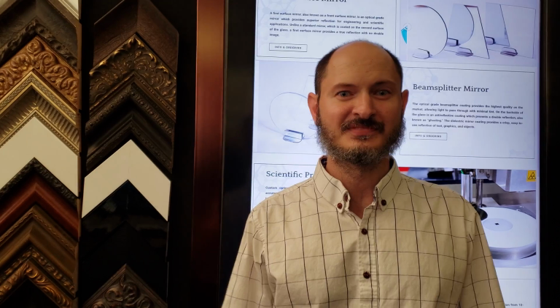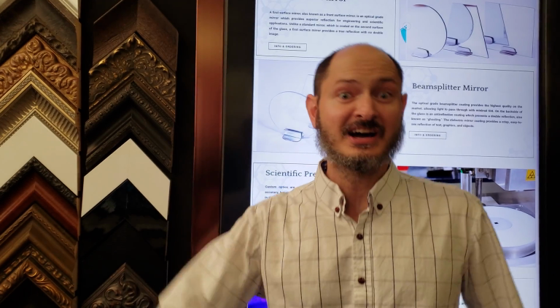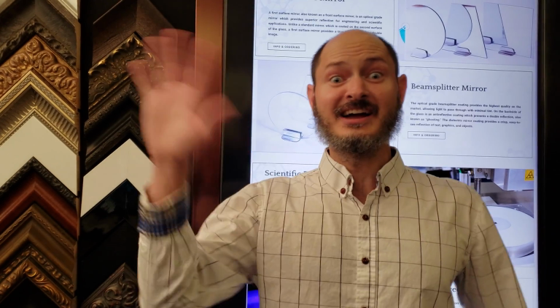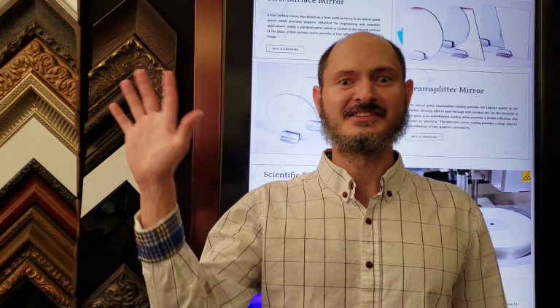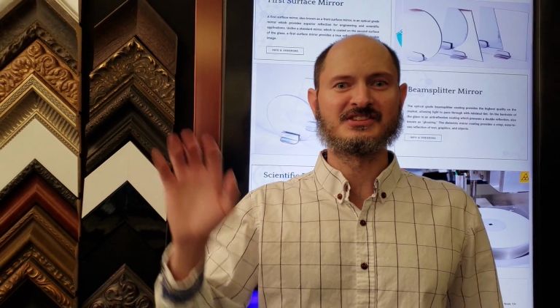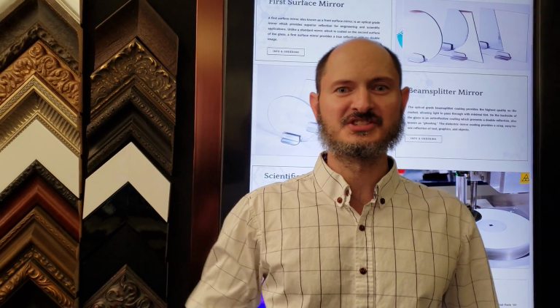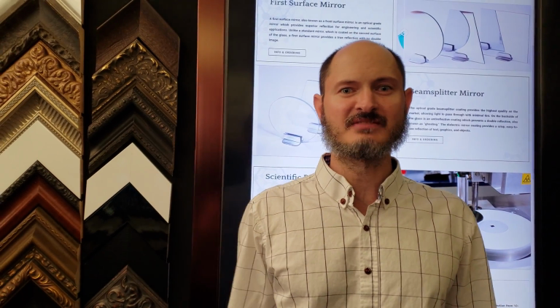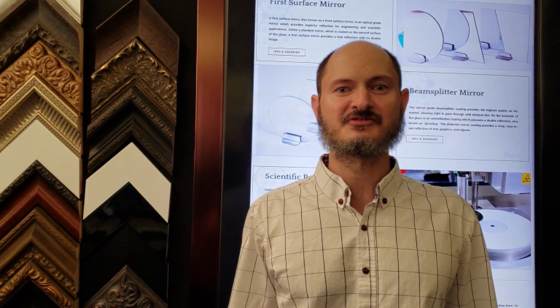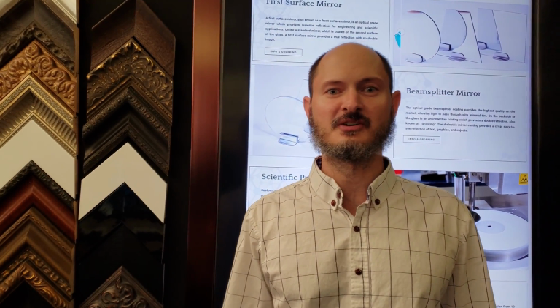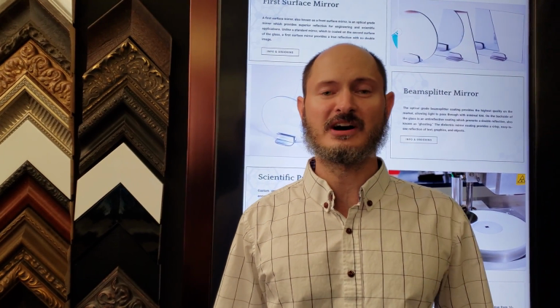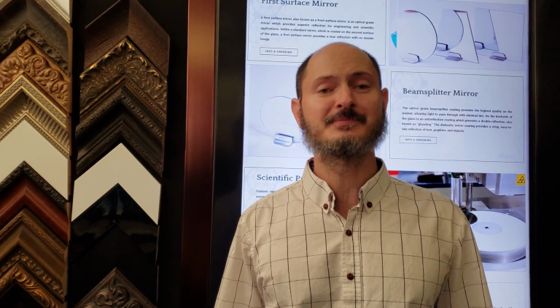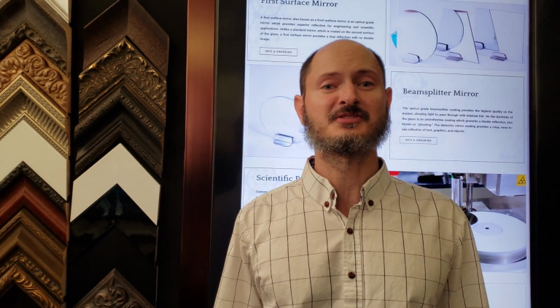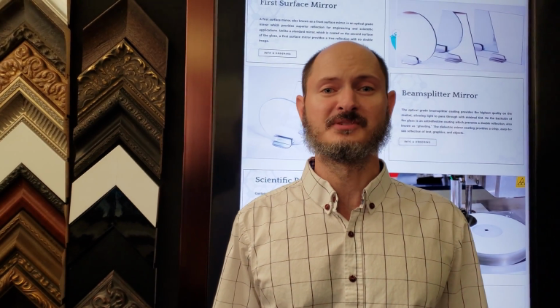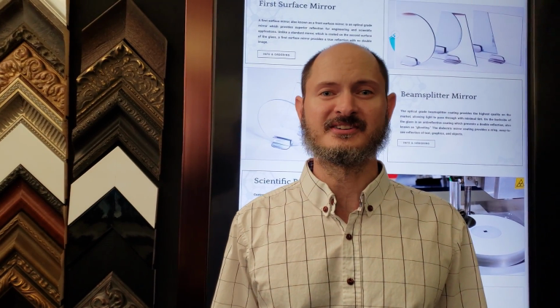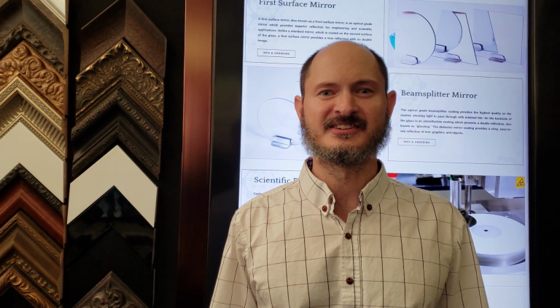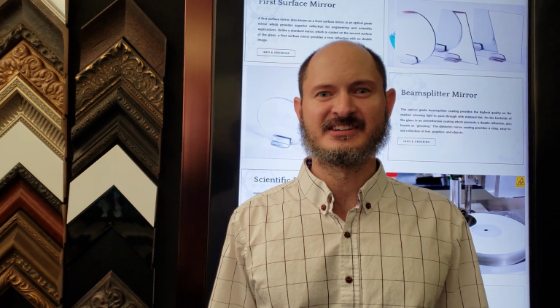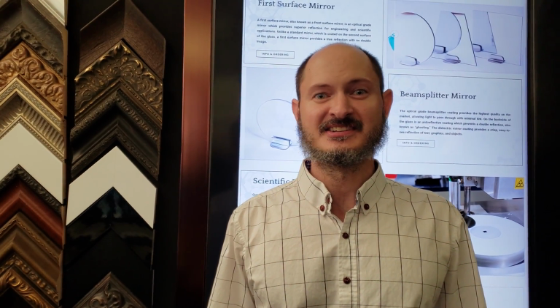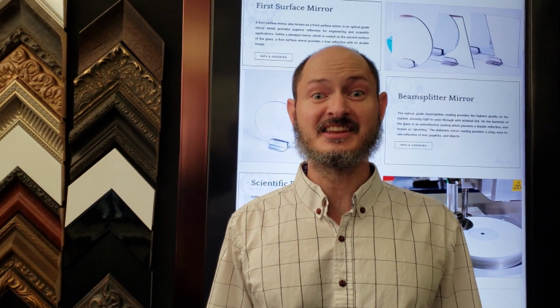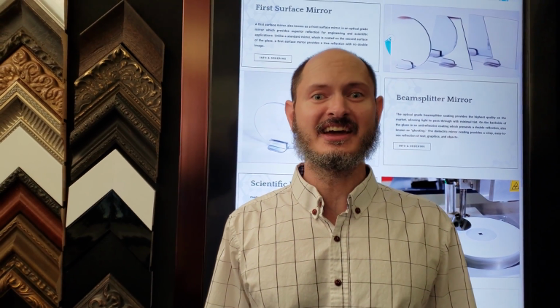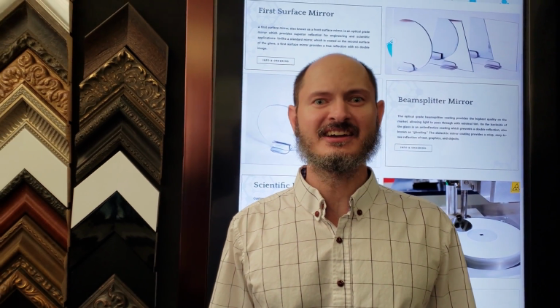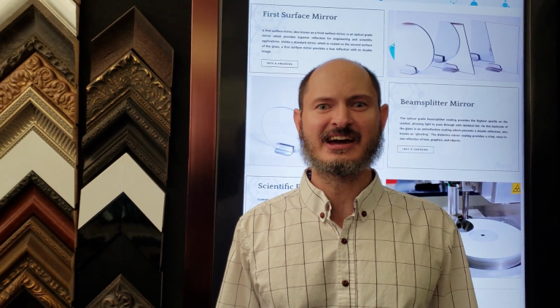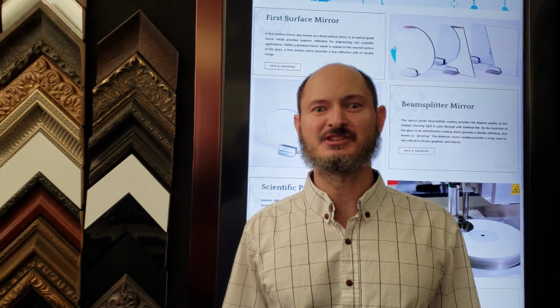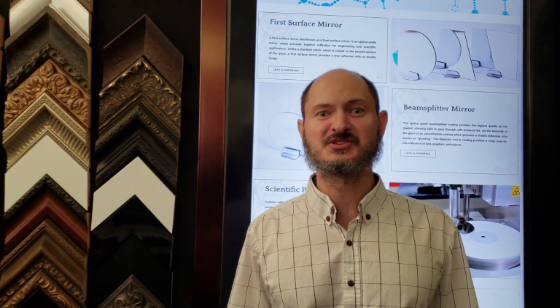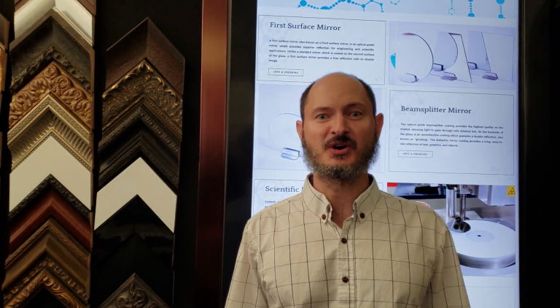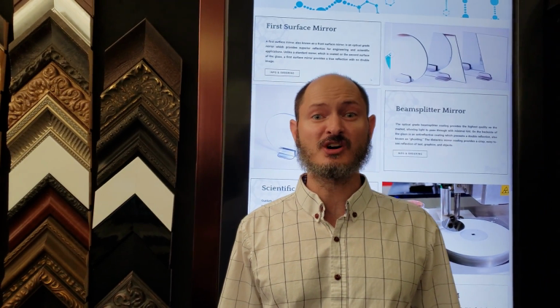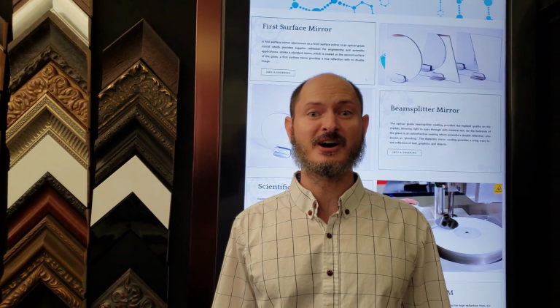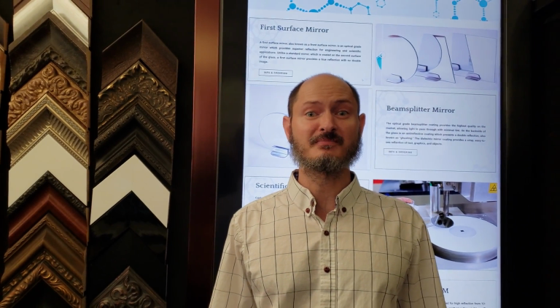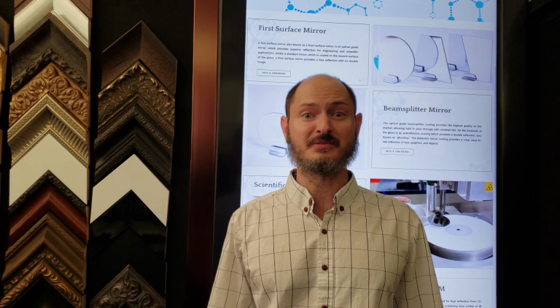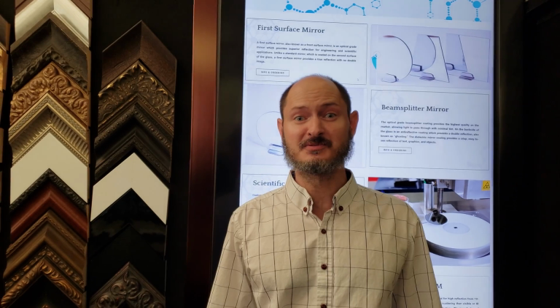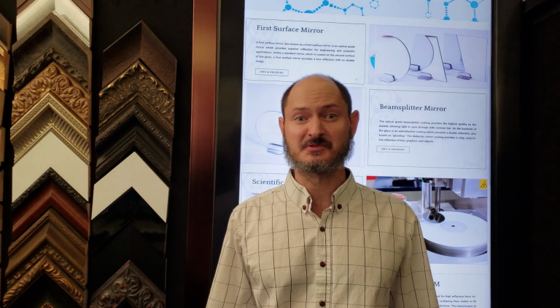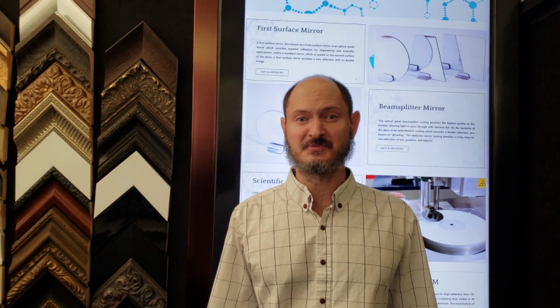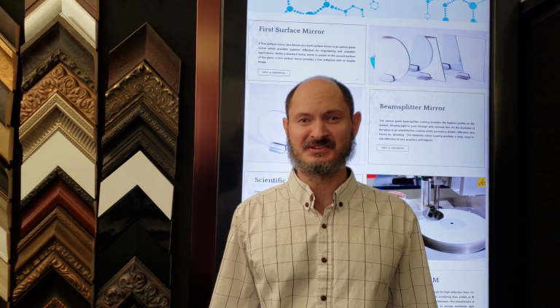Hi, this is James from Optical Mirror. Today I'm going to teach you all about beam splitter mirrors.